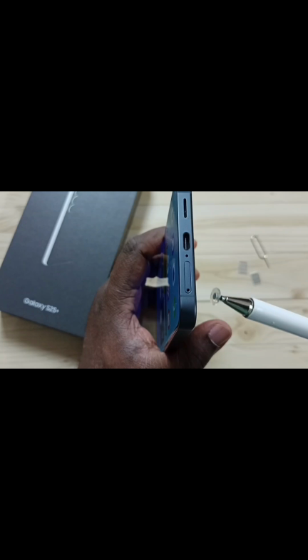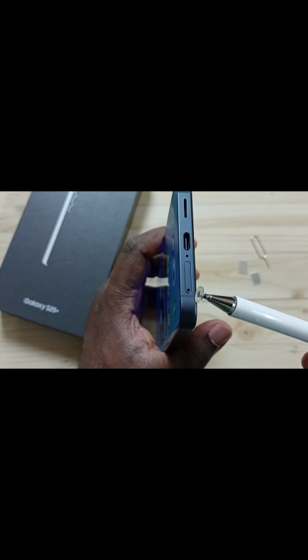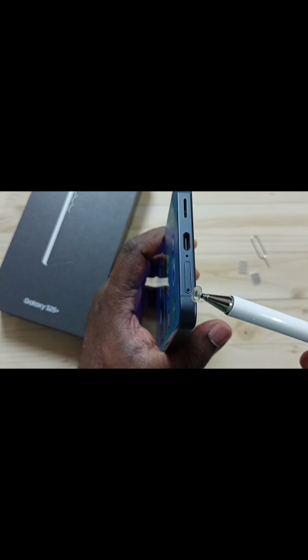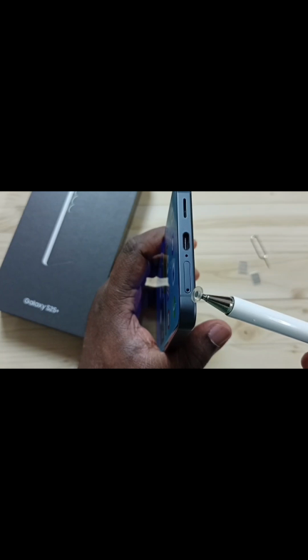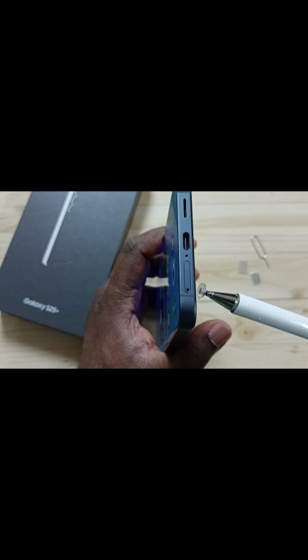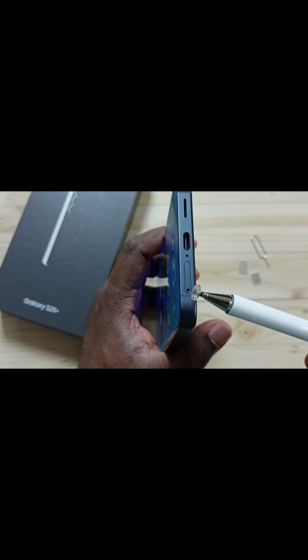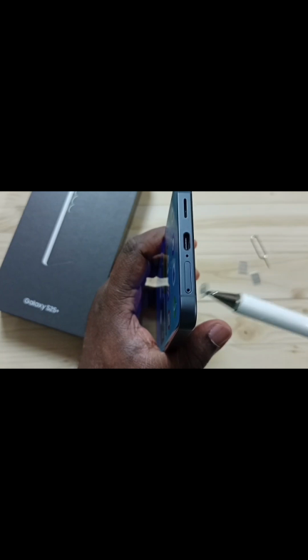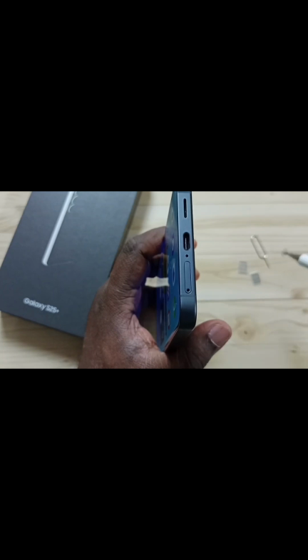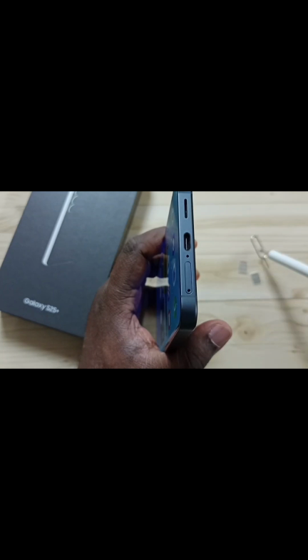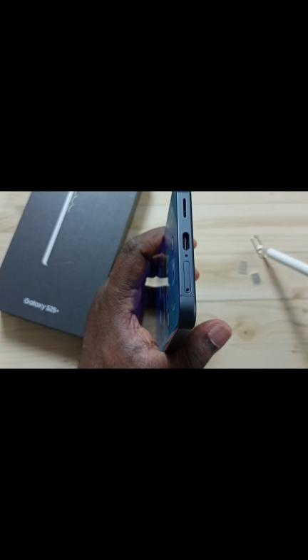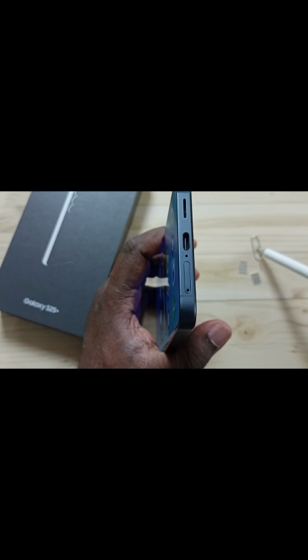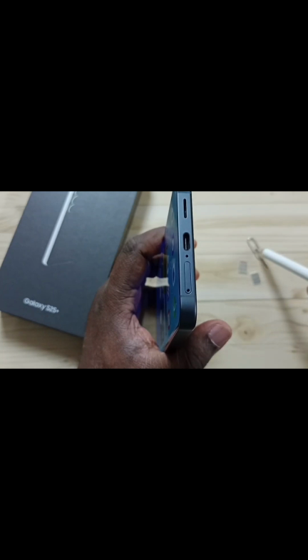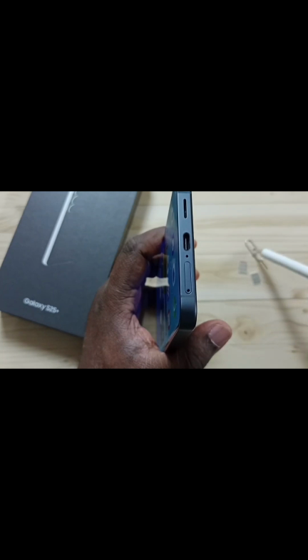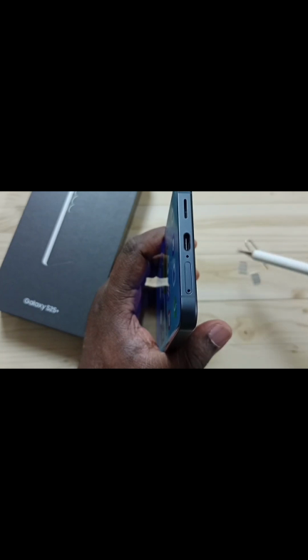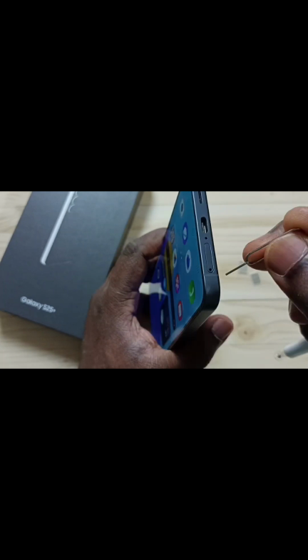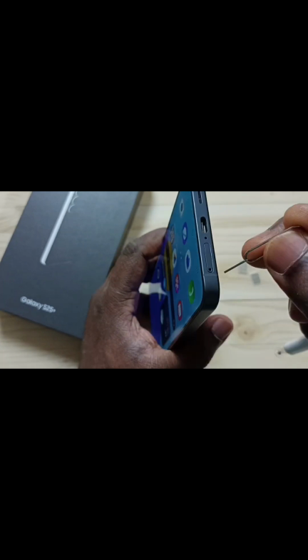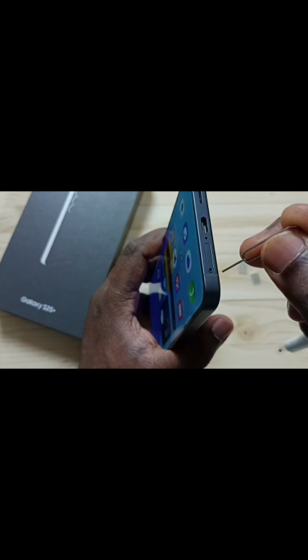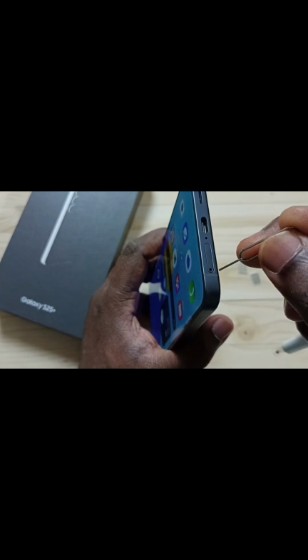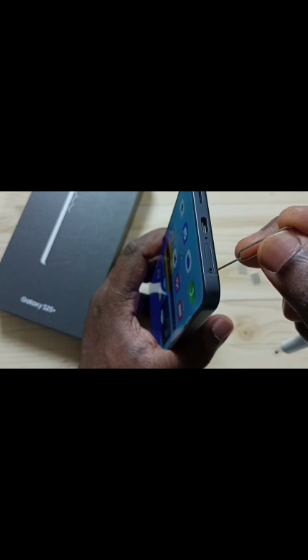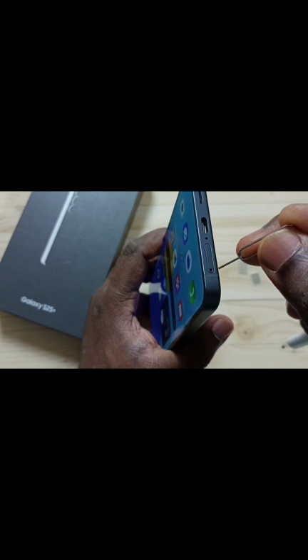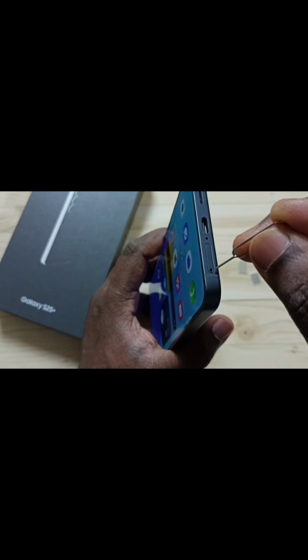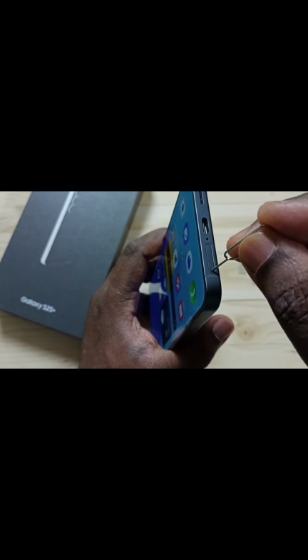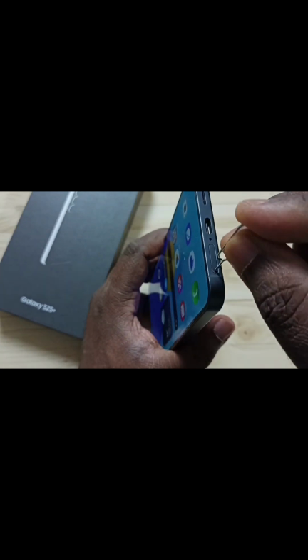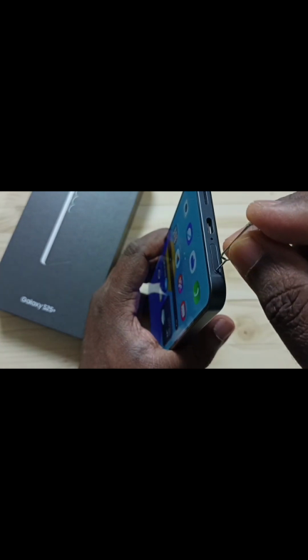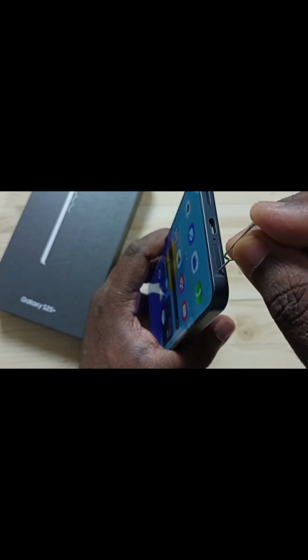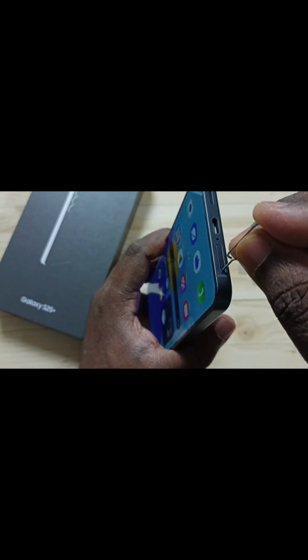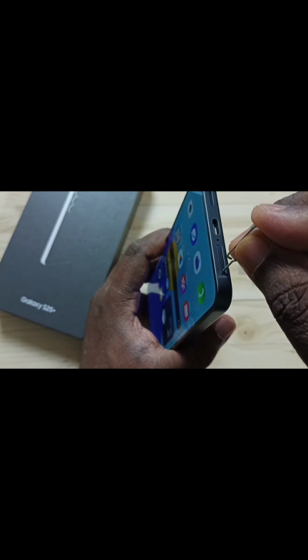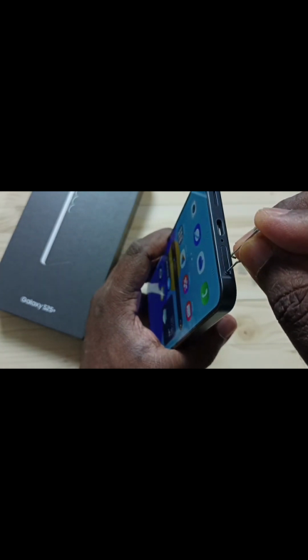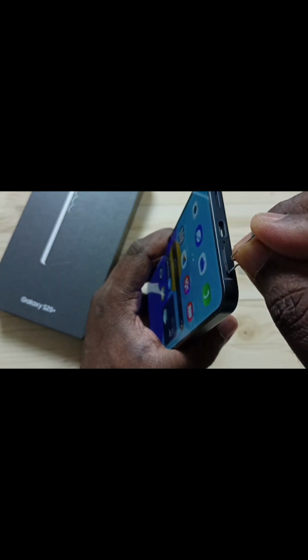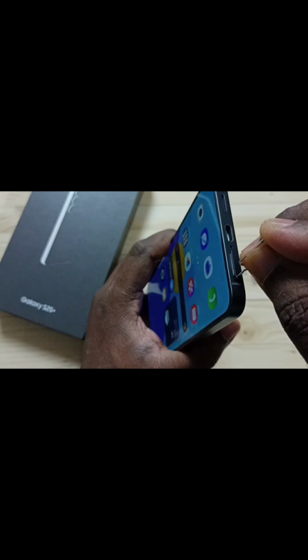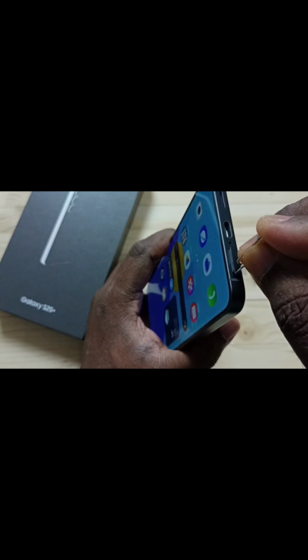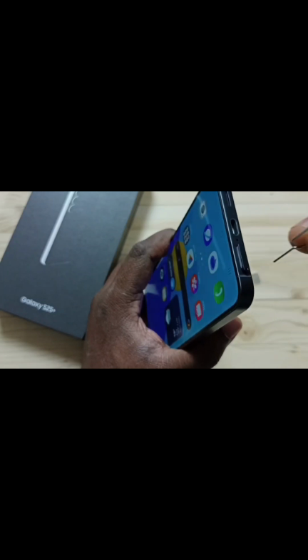Here we can see one hole. In this hole we have to insert the sim remover pin. Let me insert this pin into this hole, then push. Done.